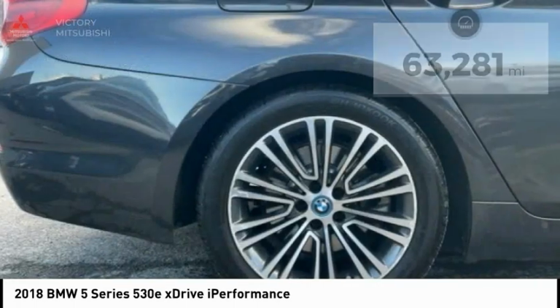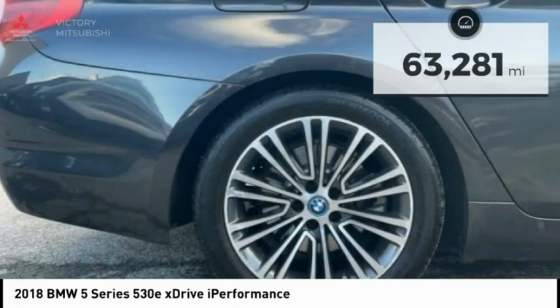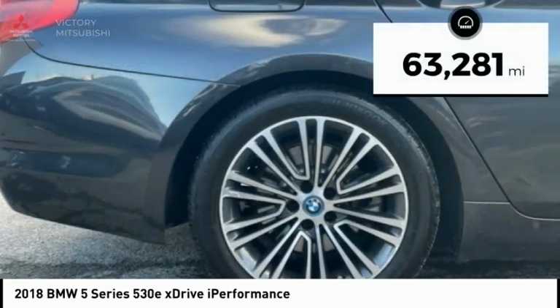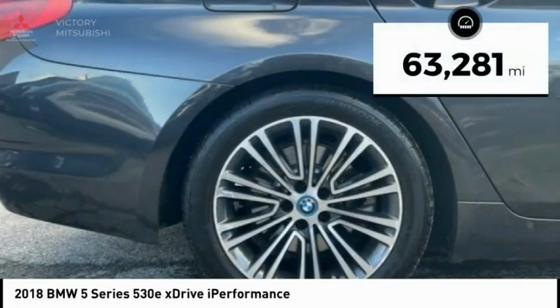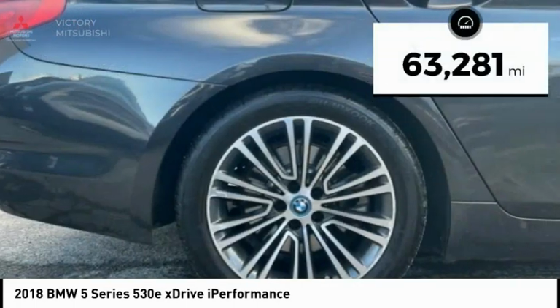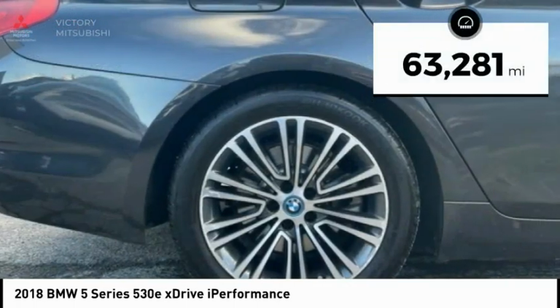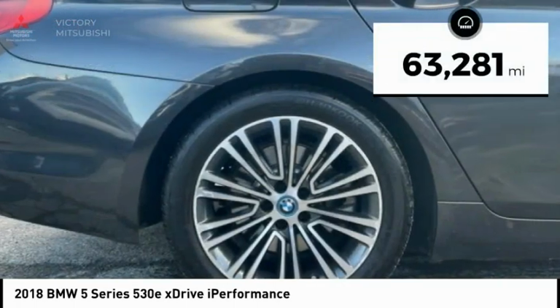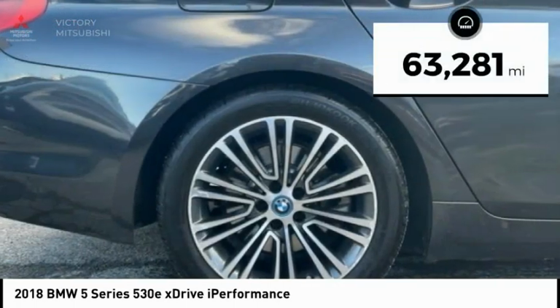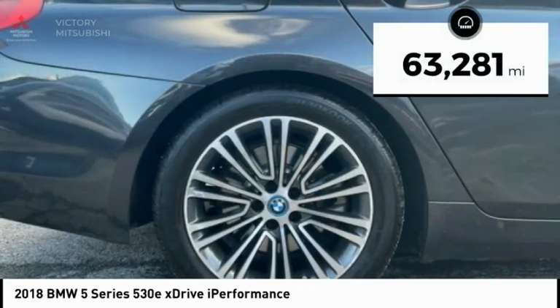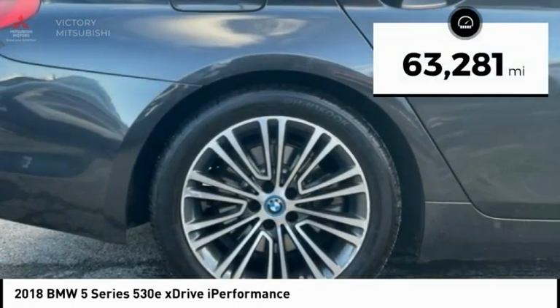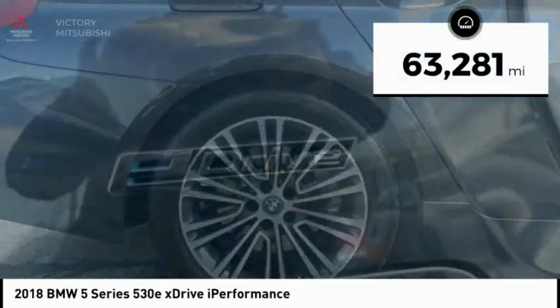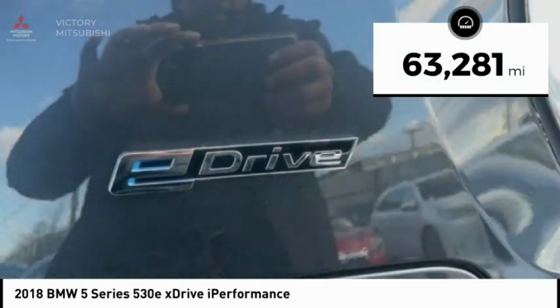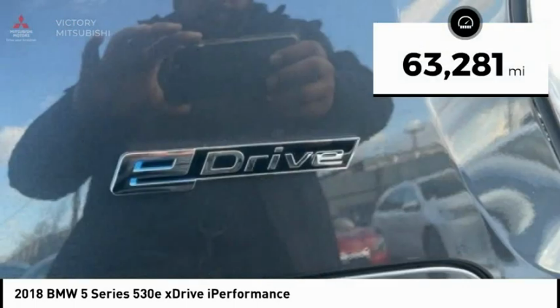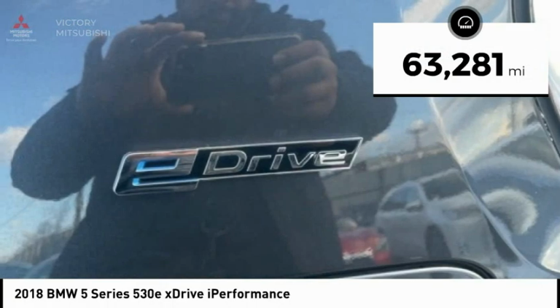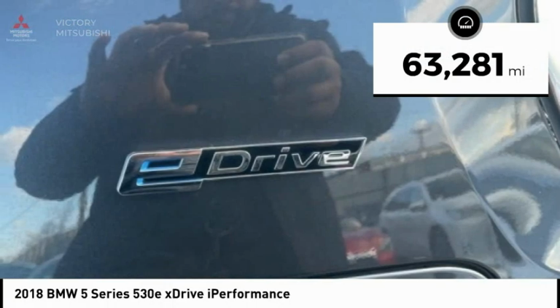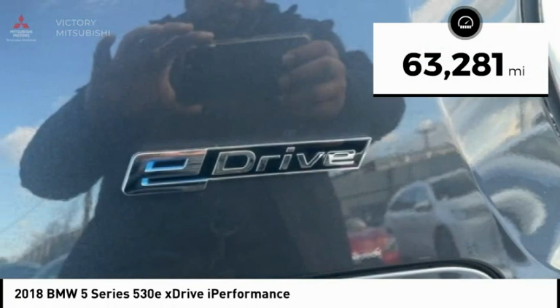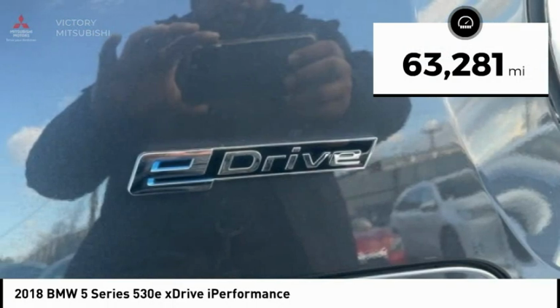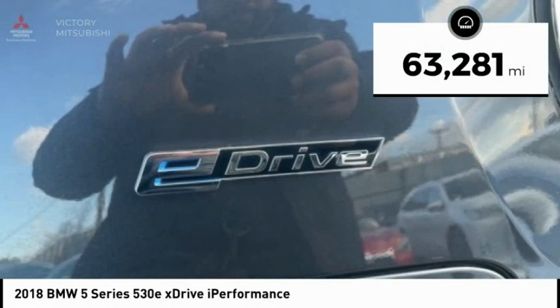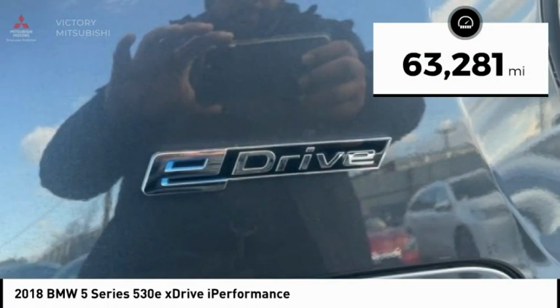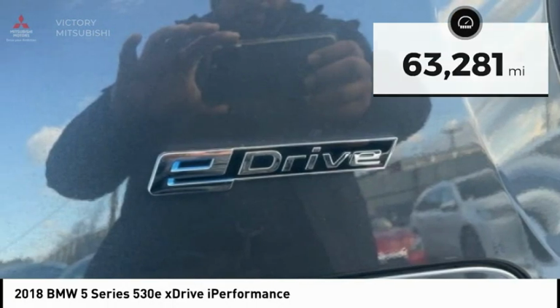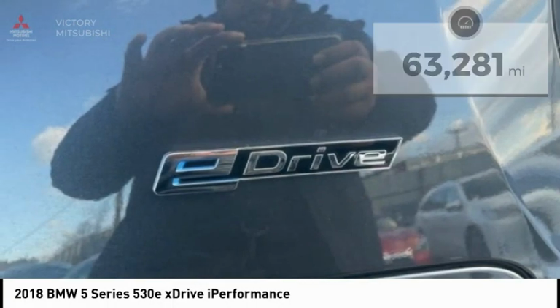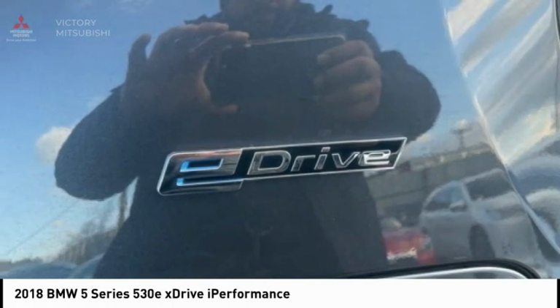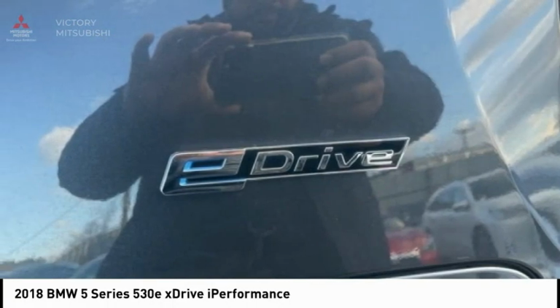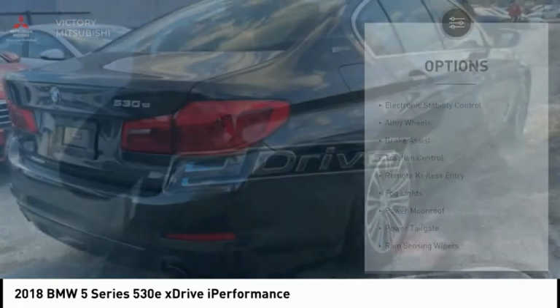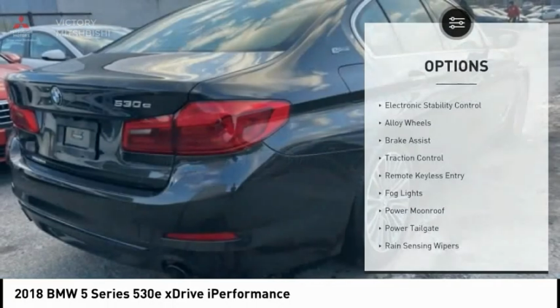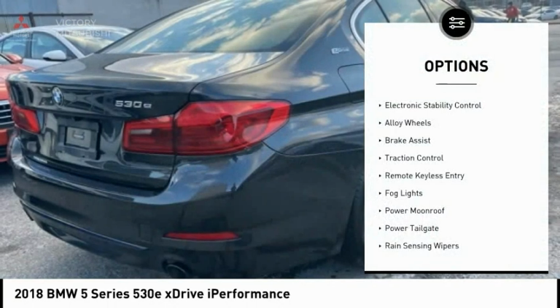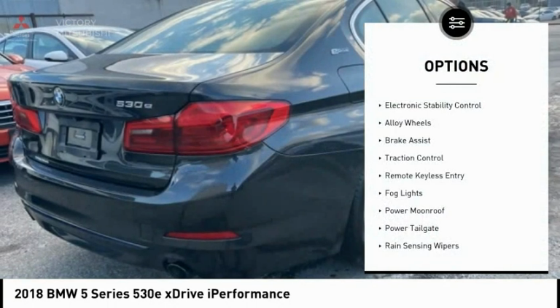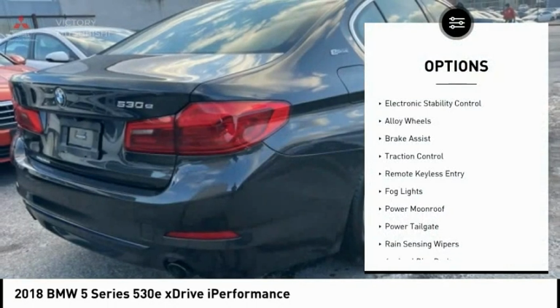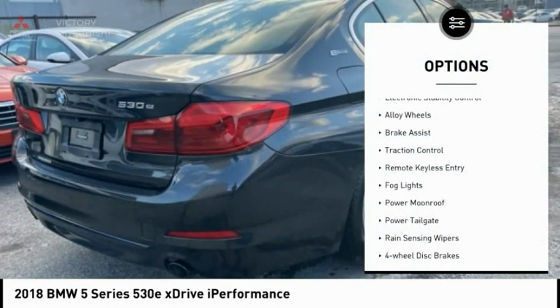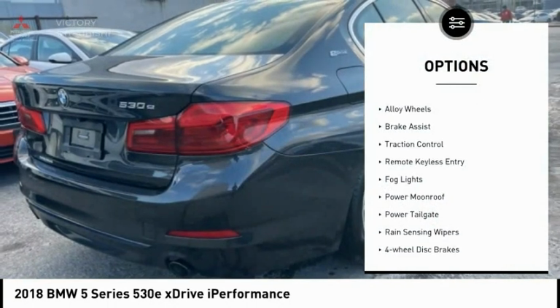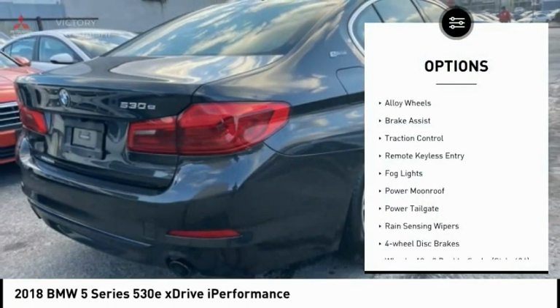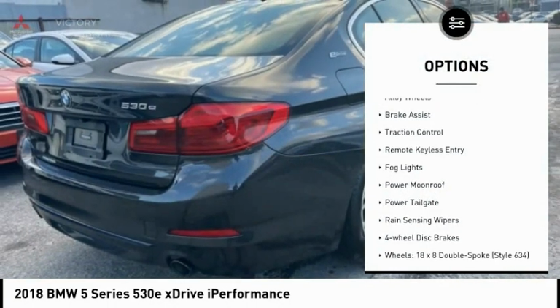This vehicle has less than 65,000 miles. Here are some of this vehicle's great options: electronic stability control,